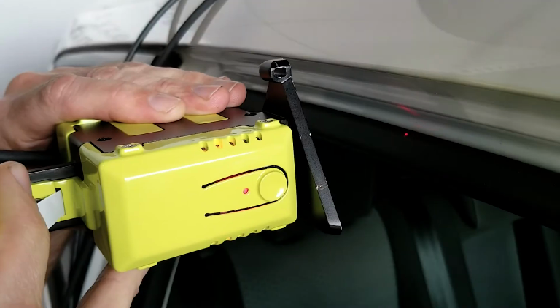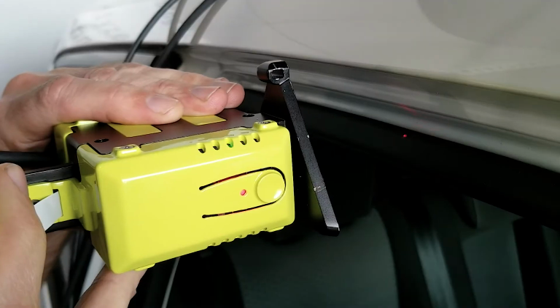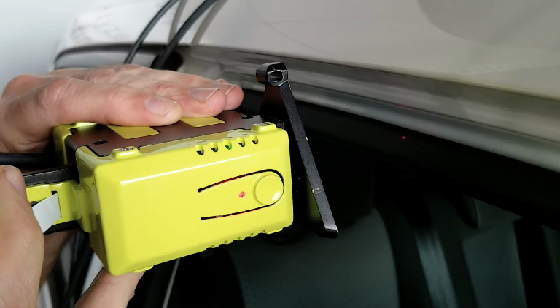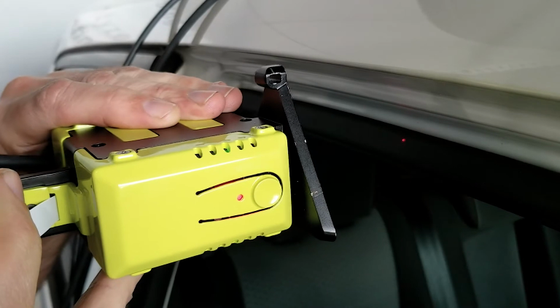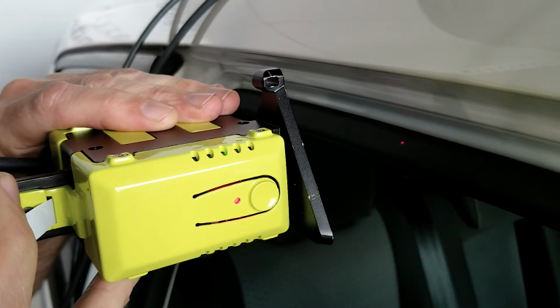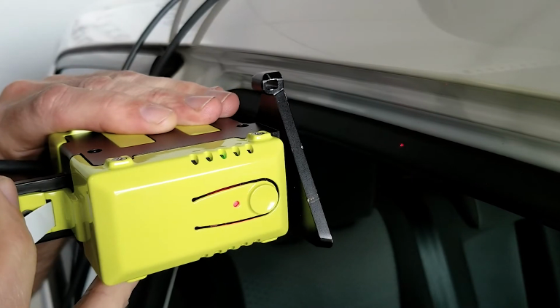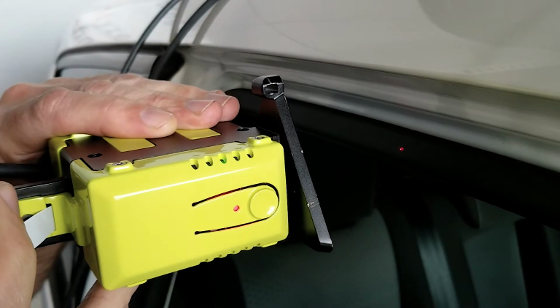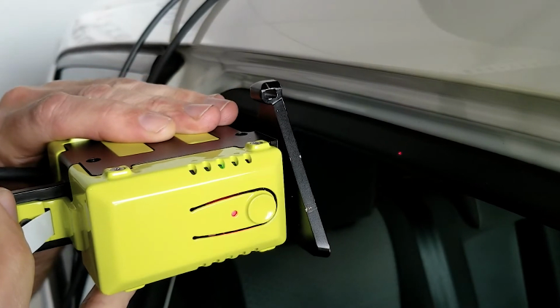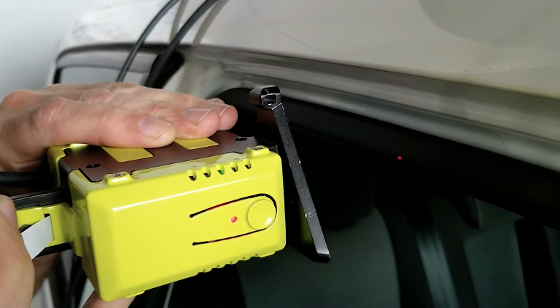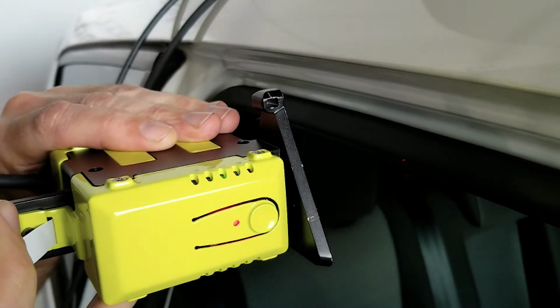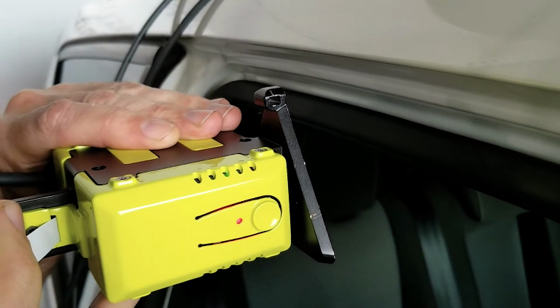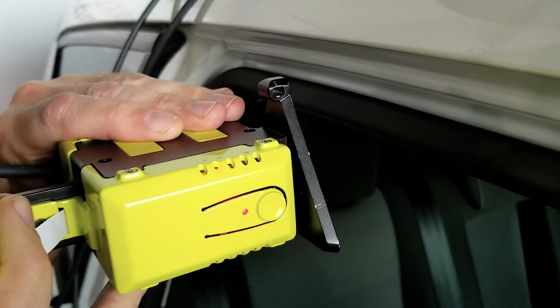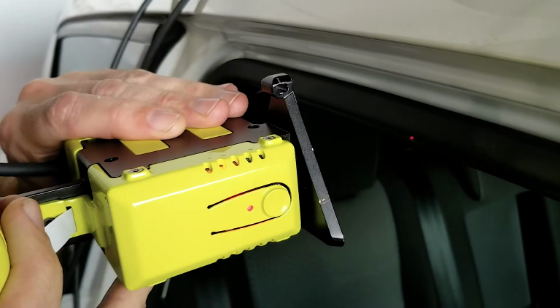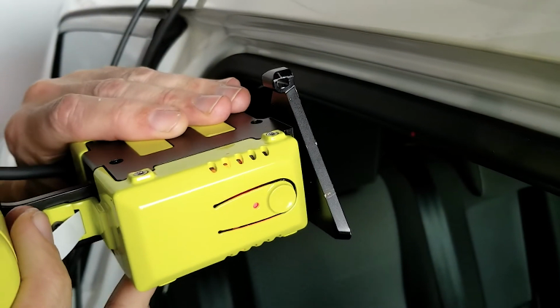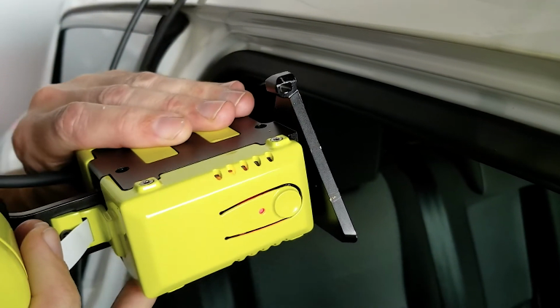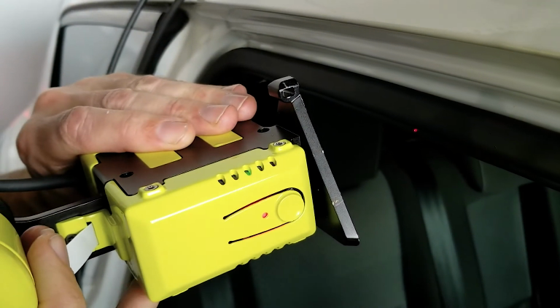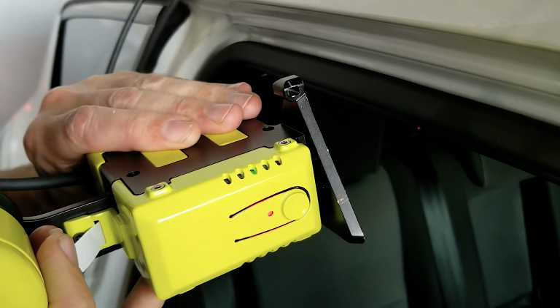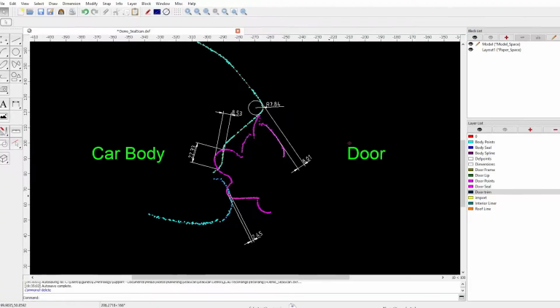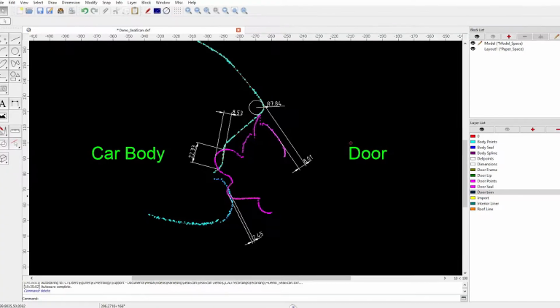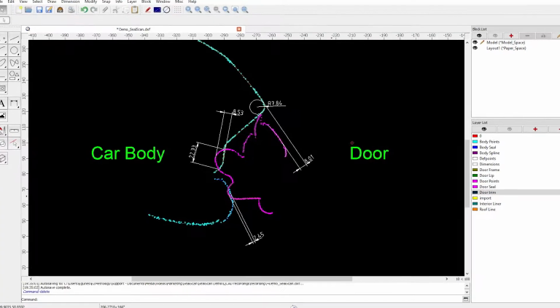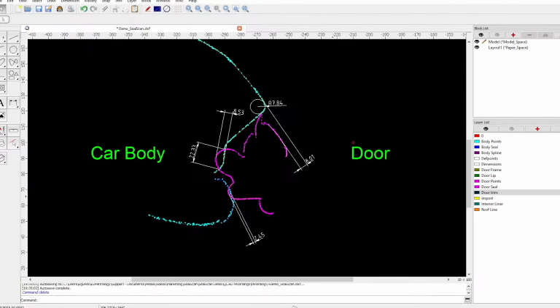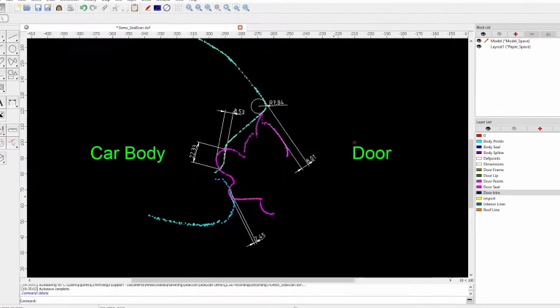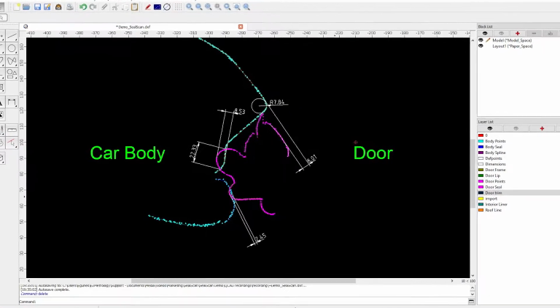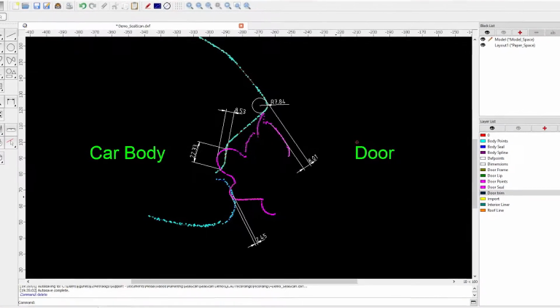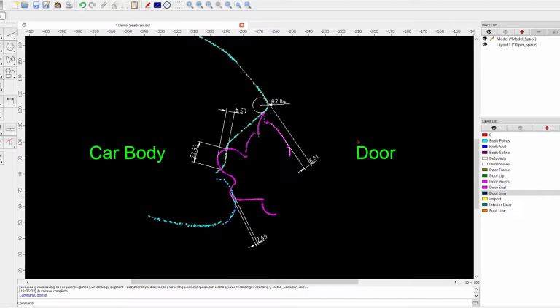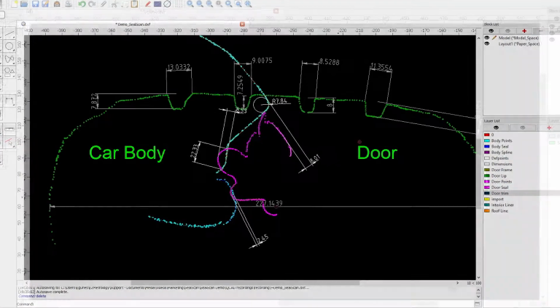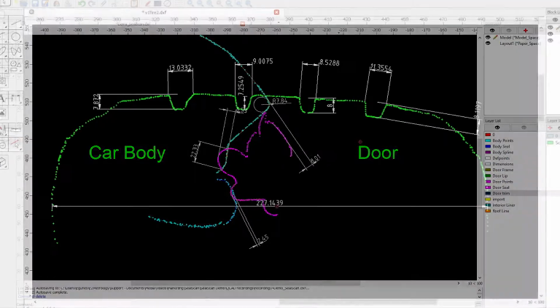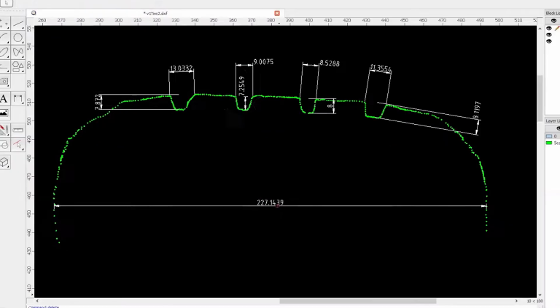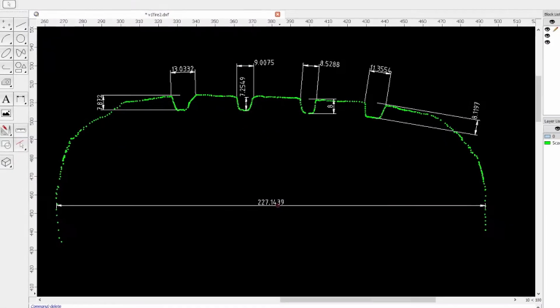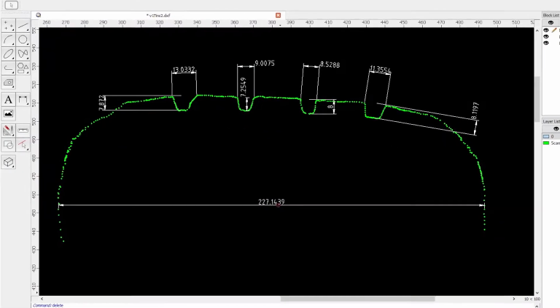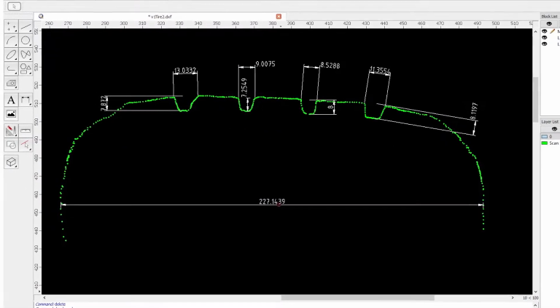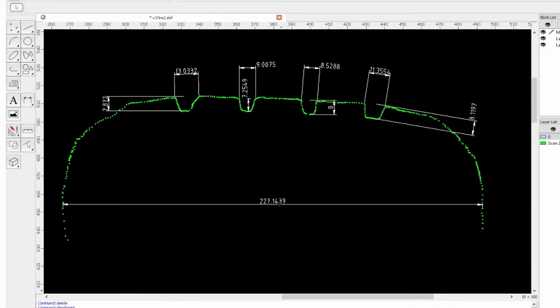In this video we will give you a quick tour on how SealScan is used and how it can benefit your work.